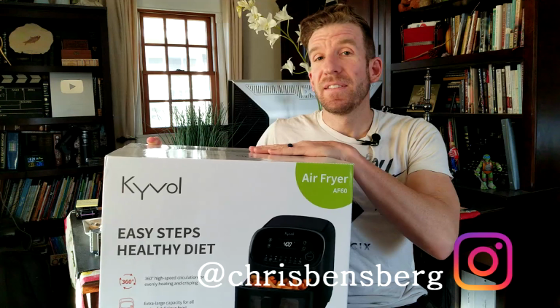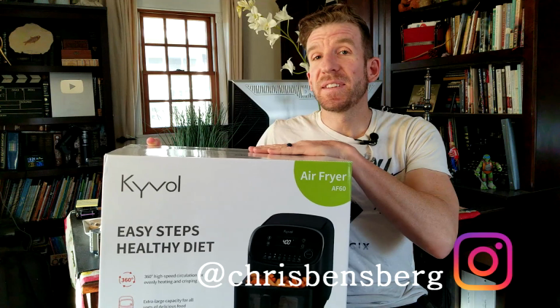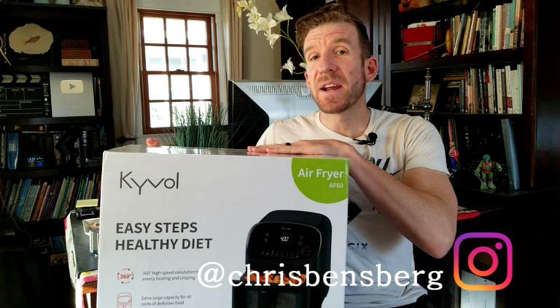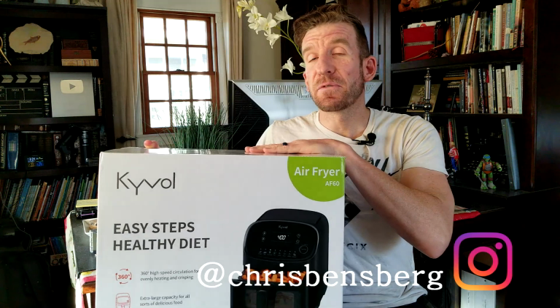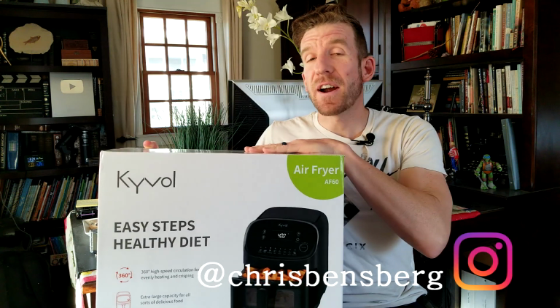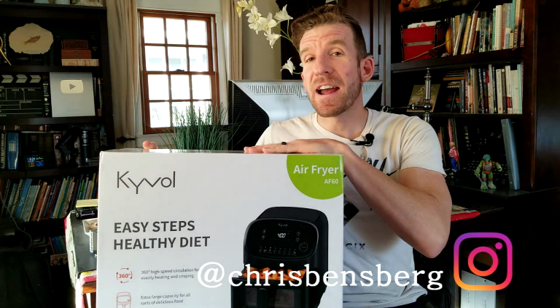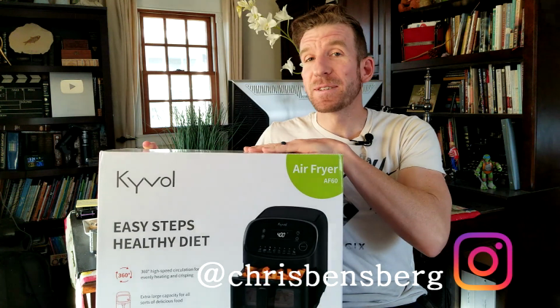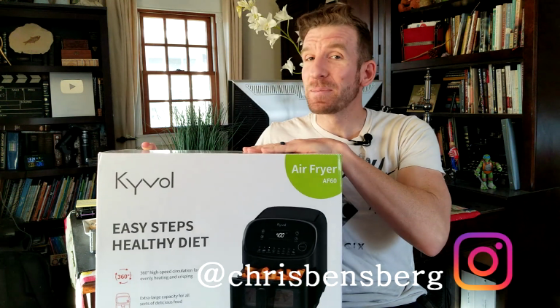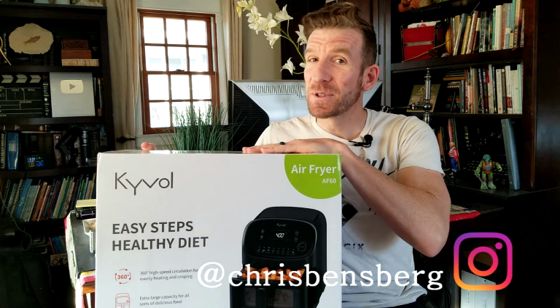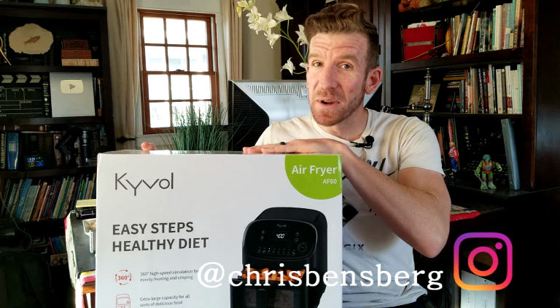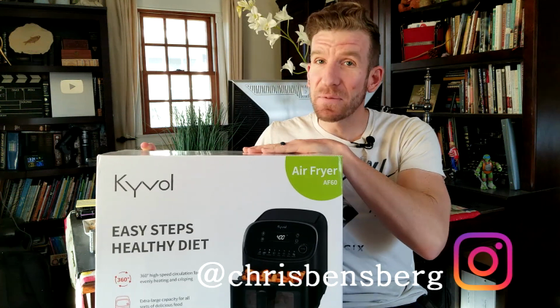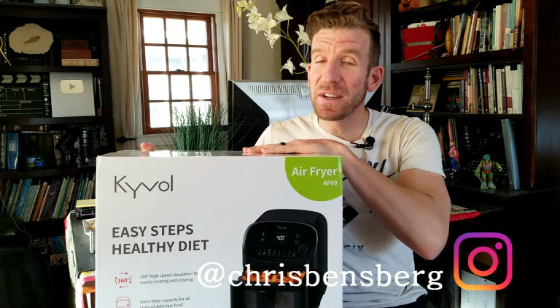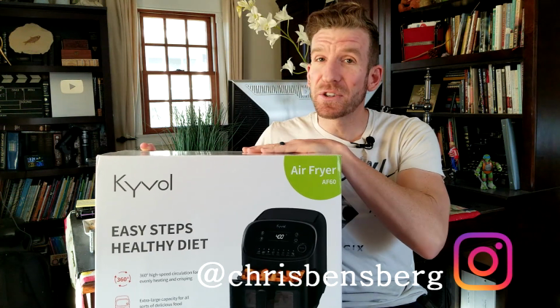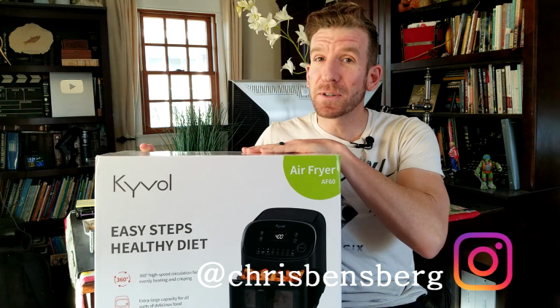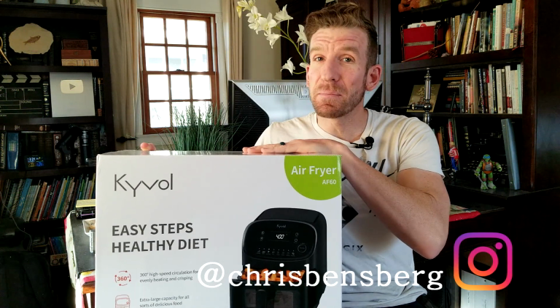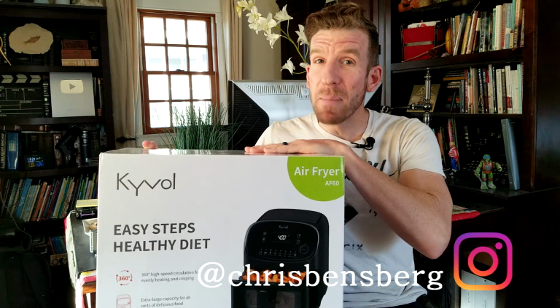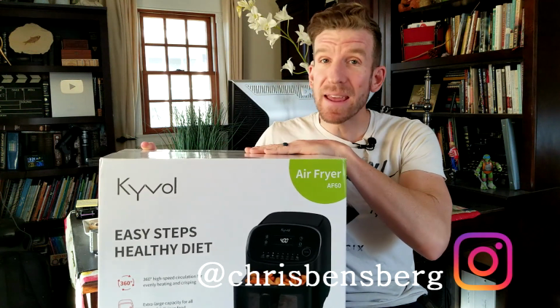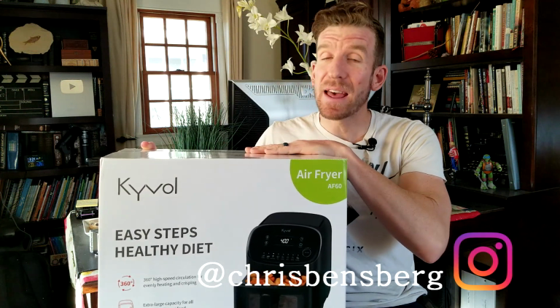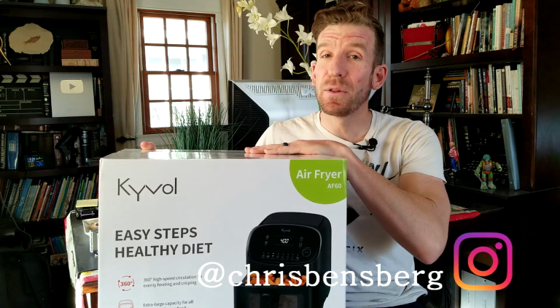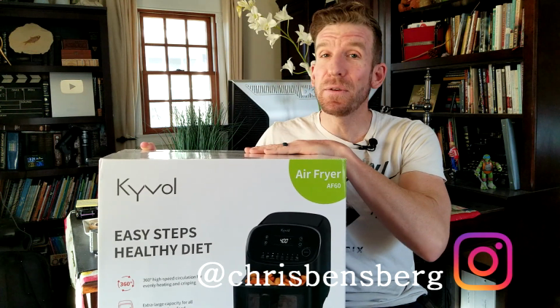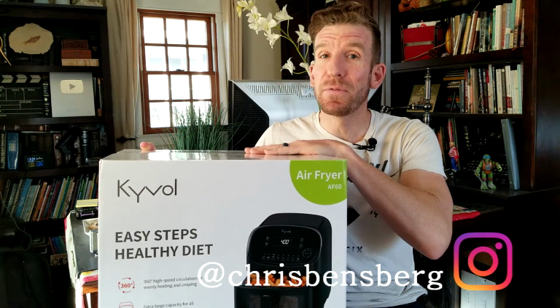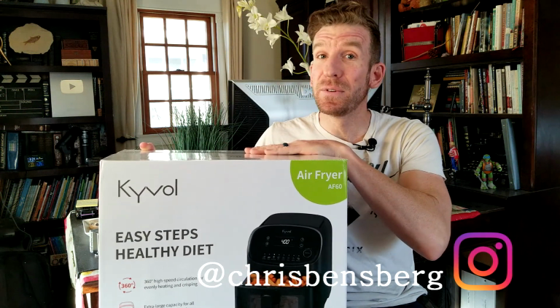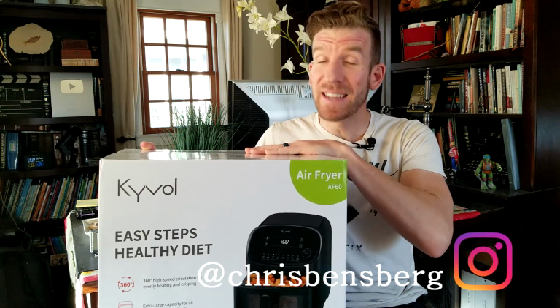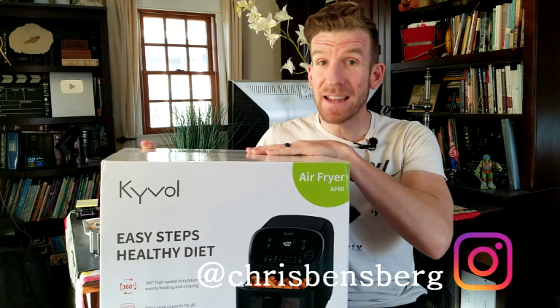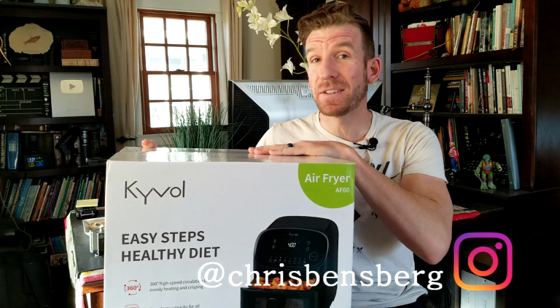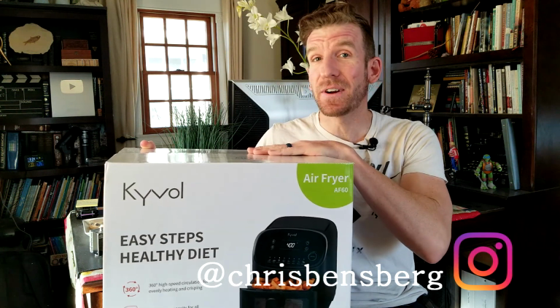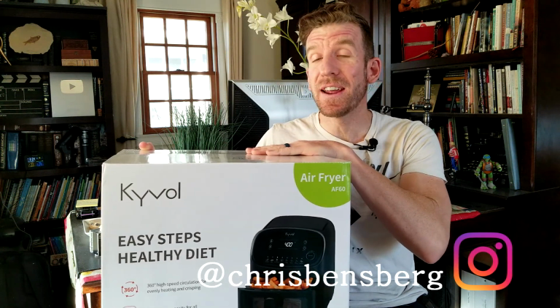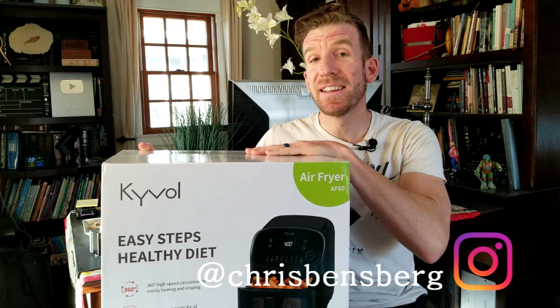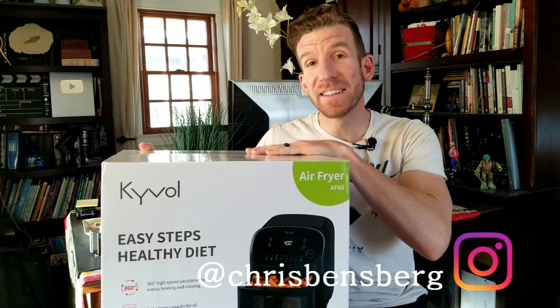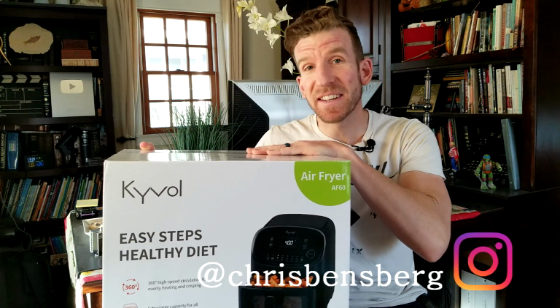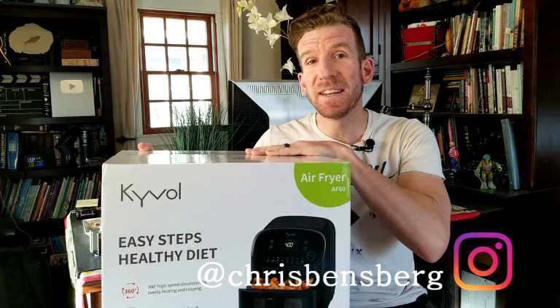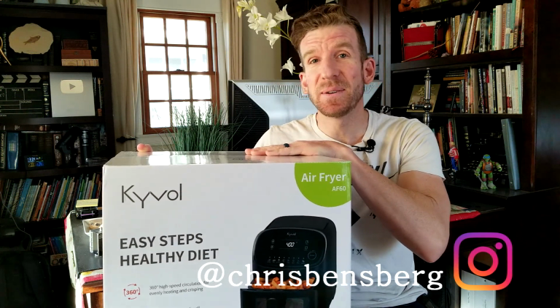This air fryer has some sweet features. Make healthy food taste great. Let's get into it.